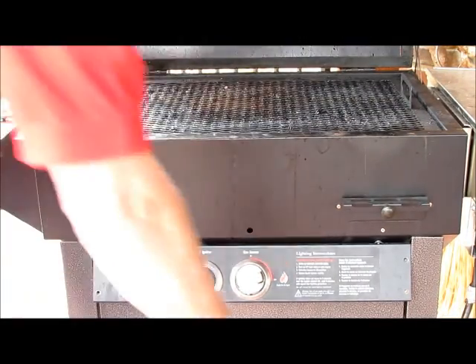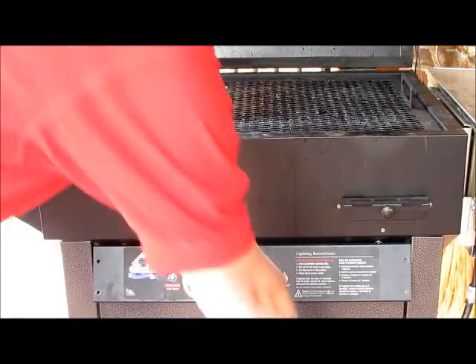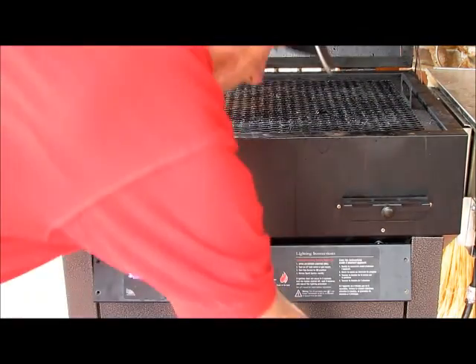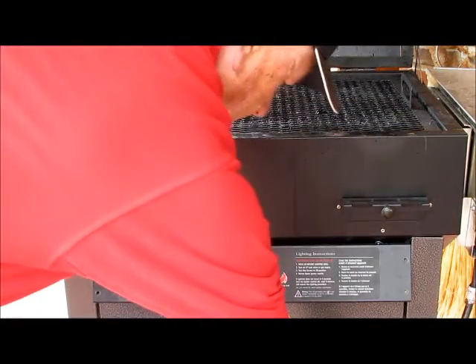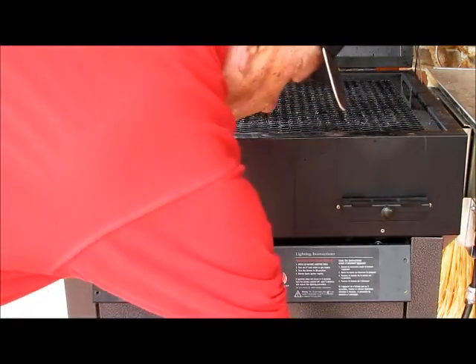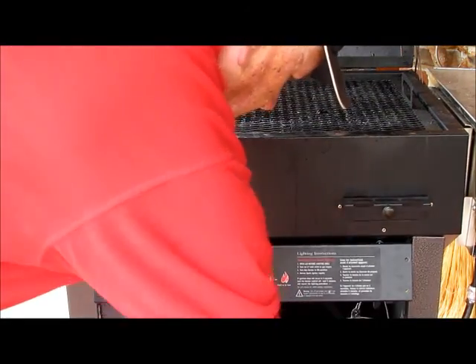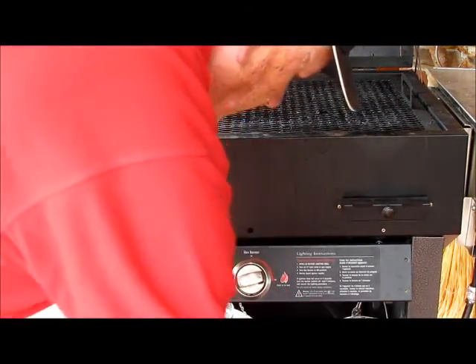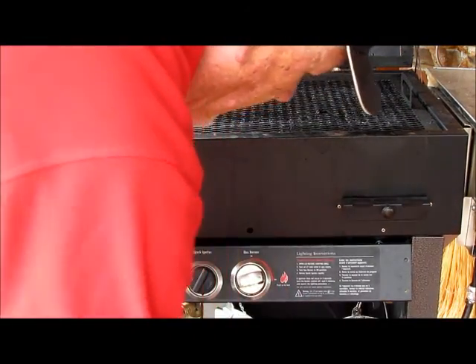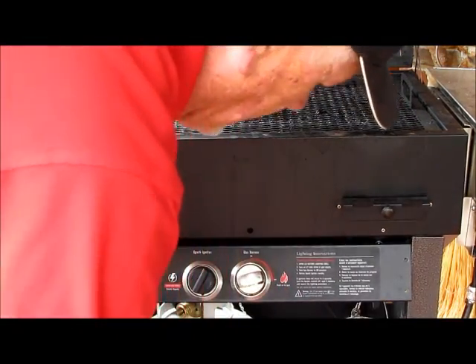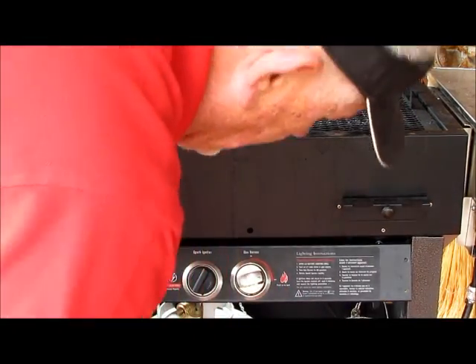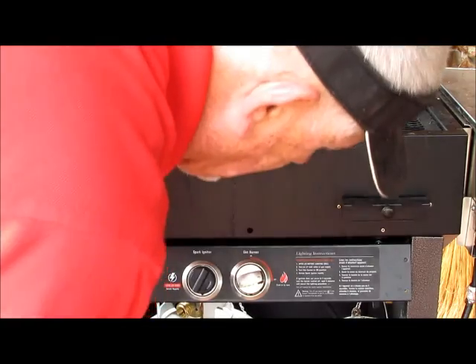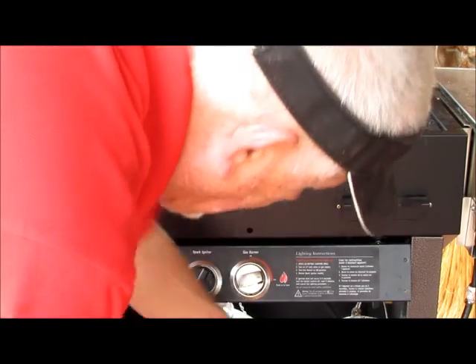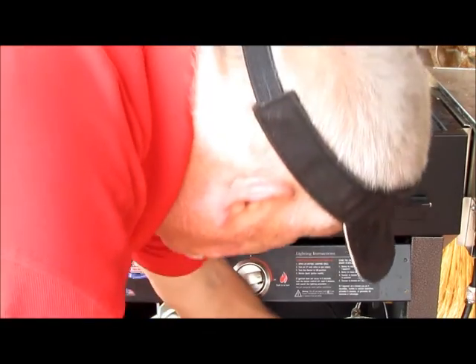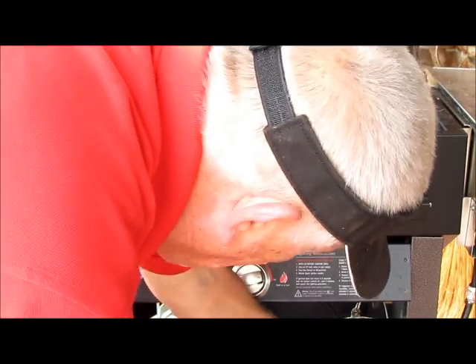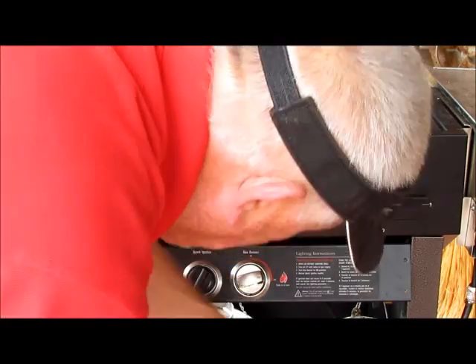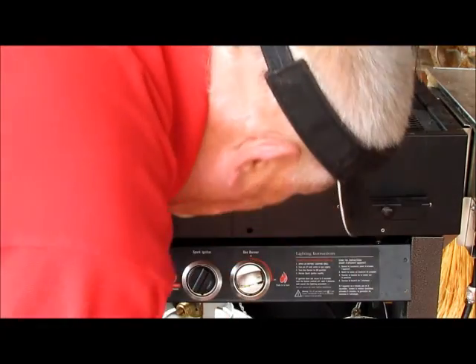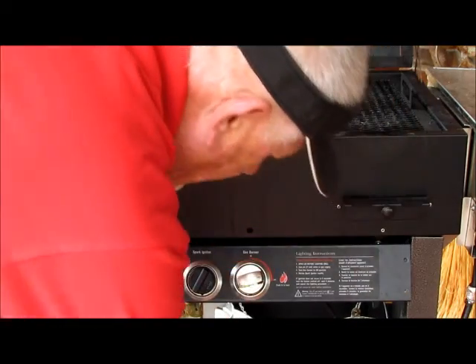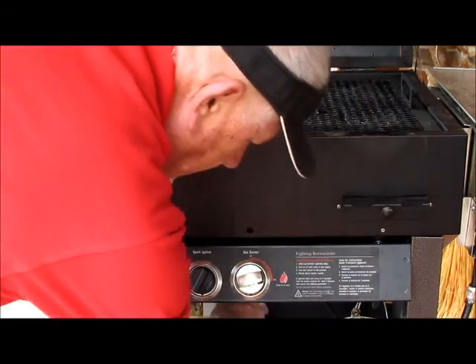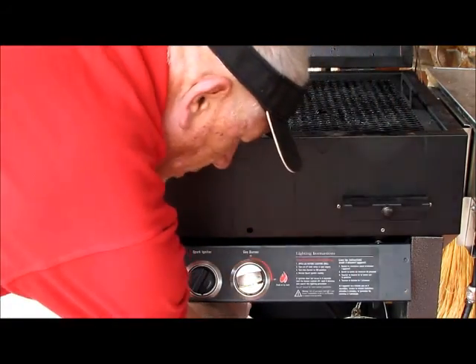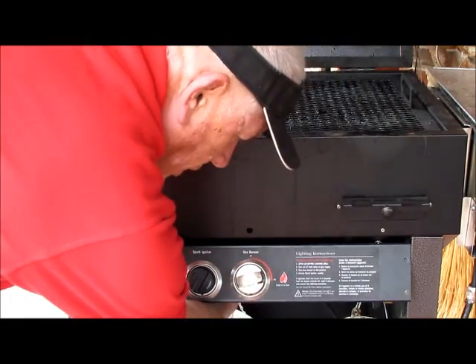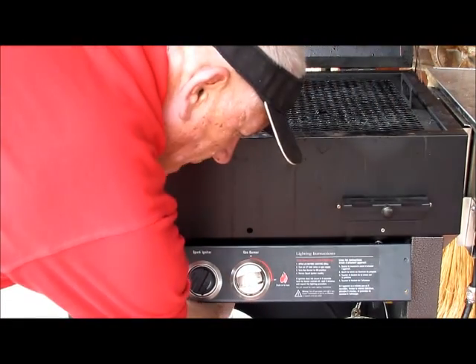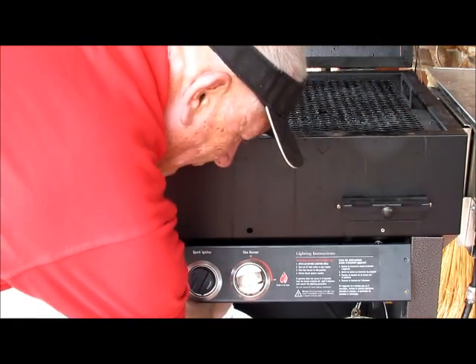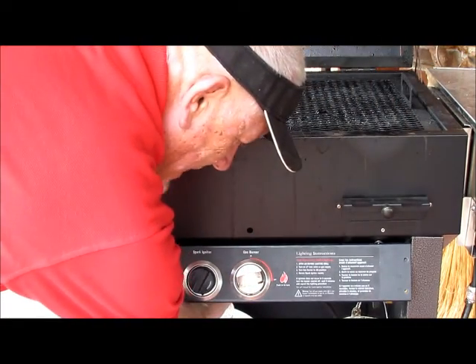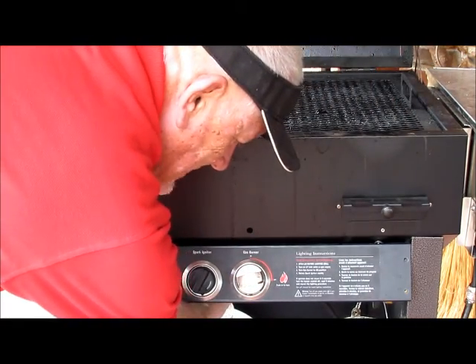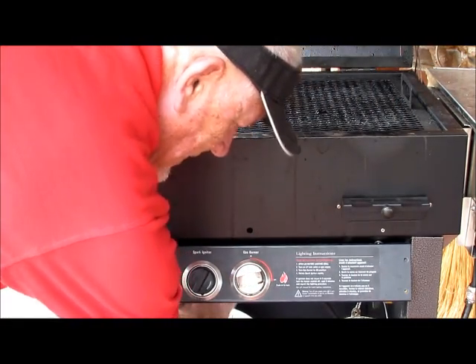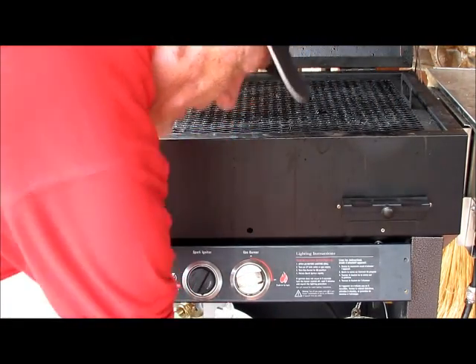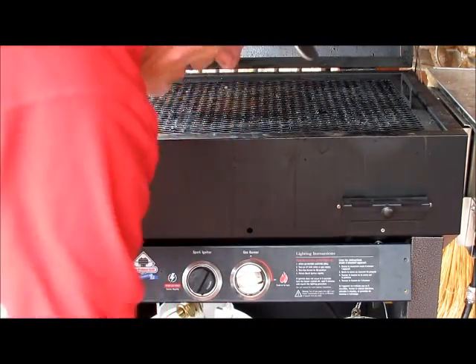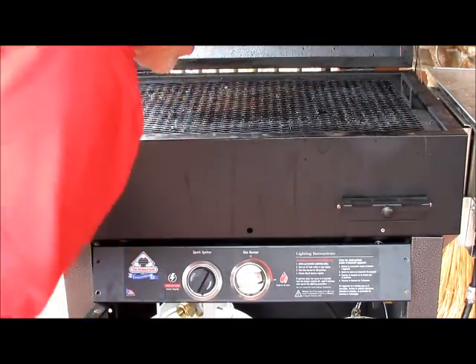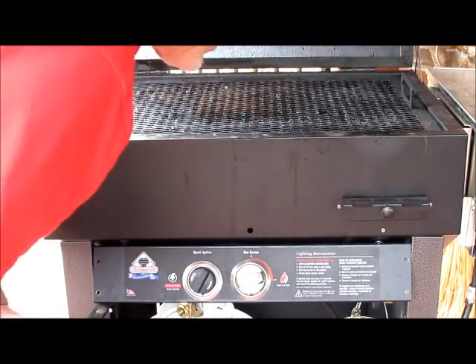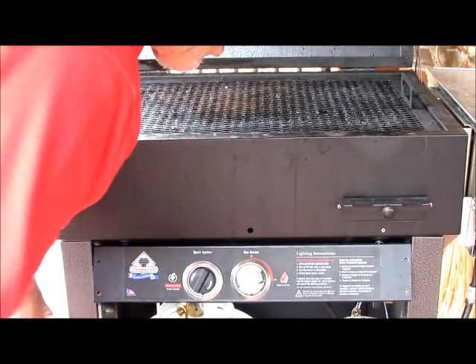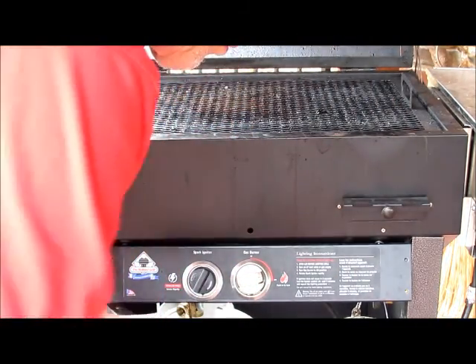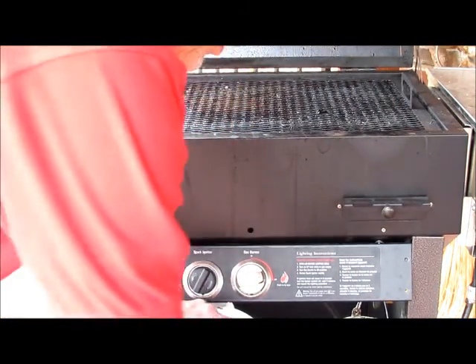I've disconnected my regulator, turned off my gas, and I'm ready to start working.